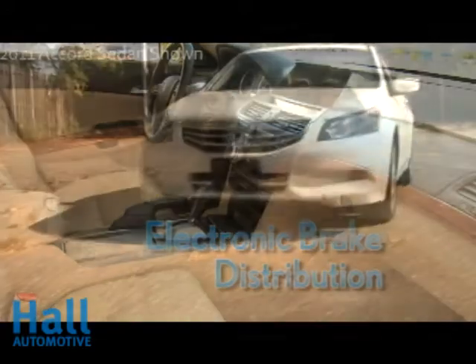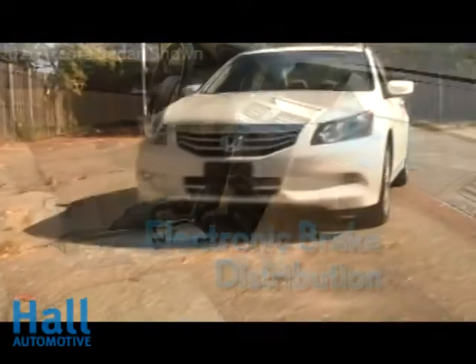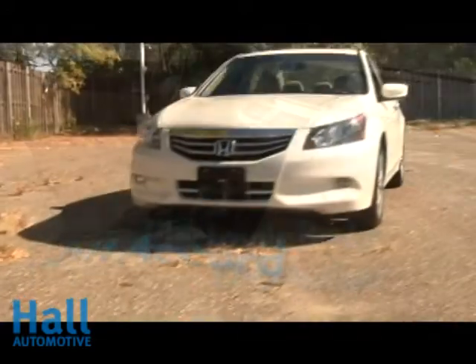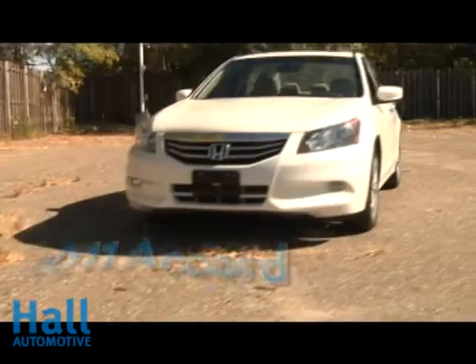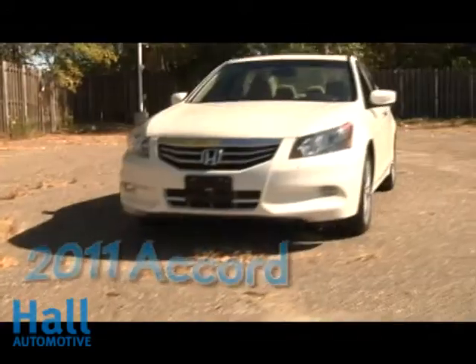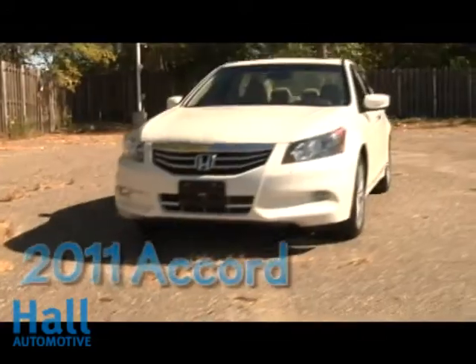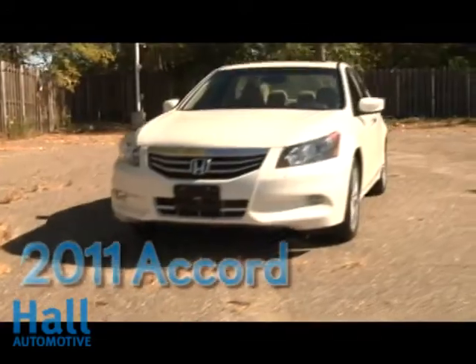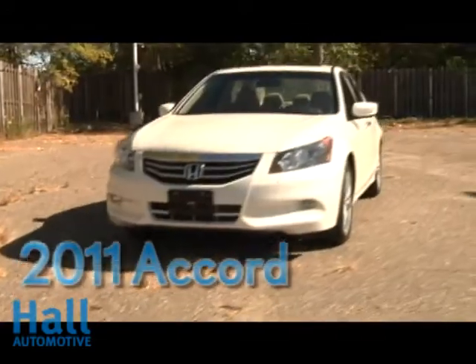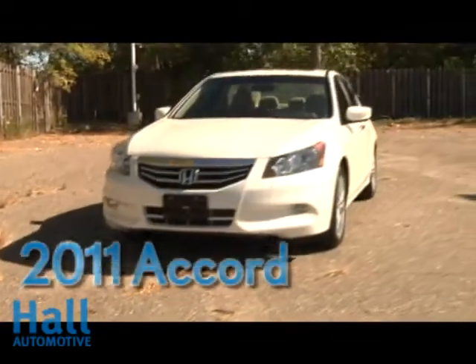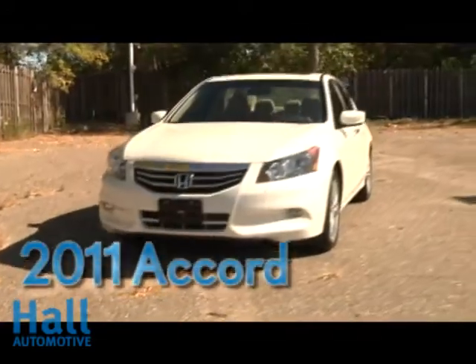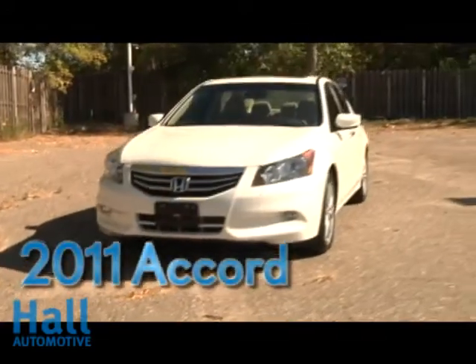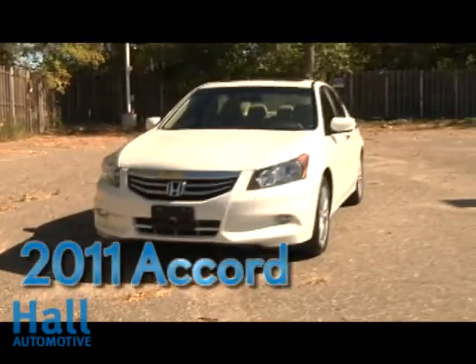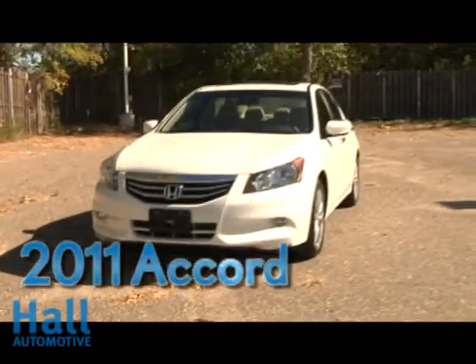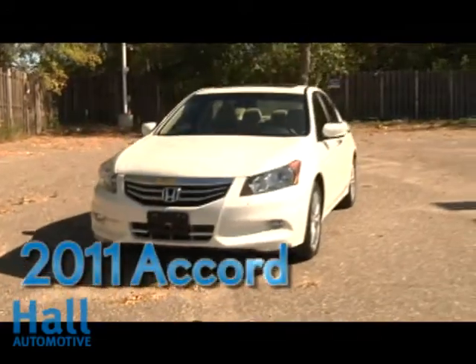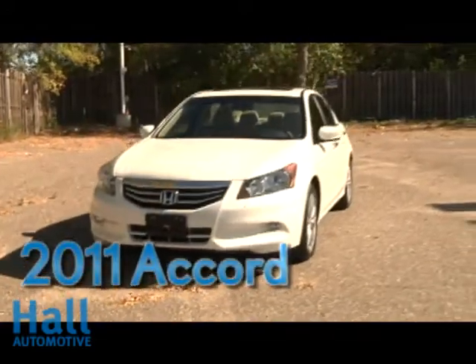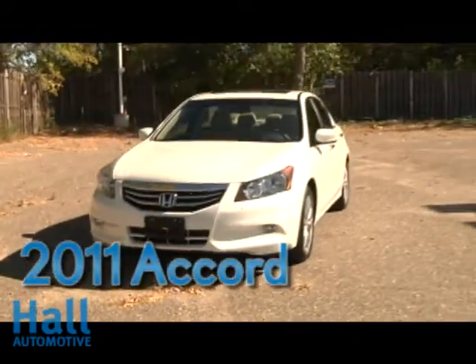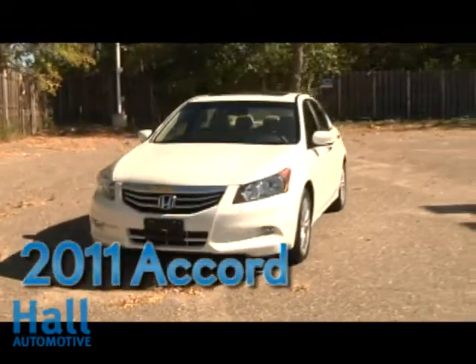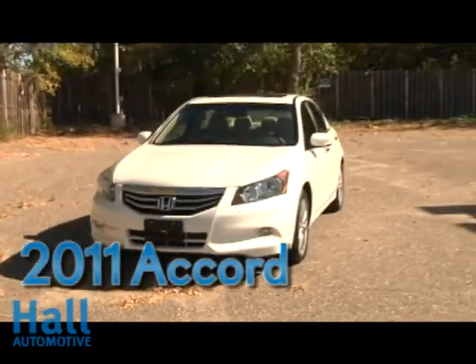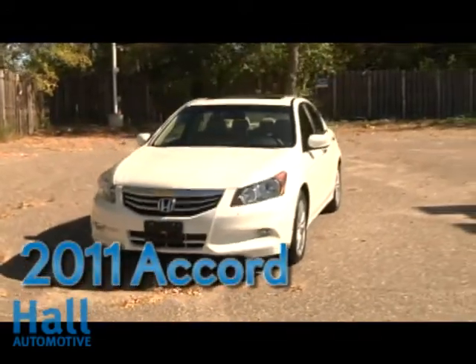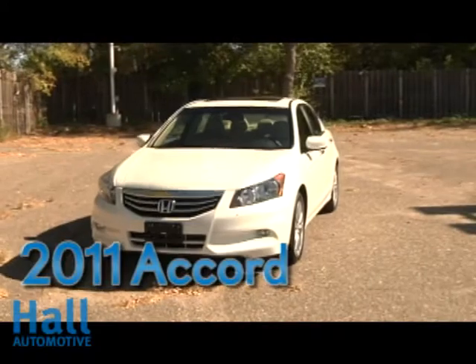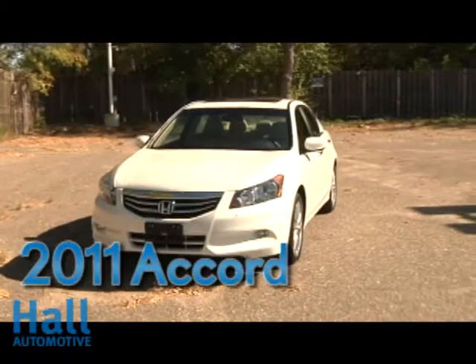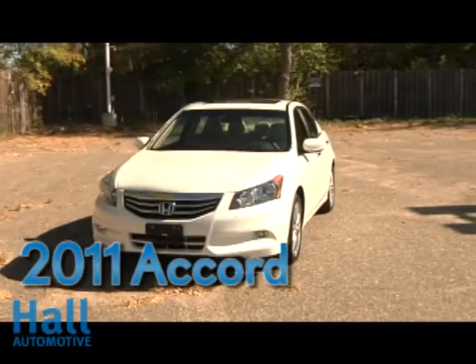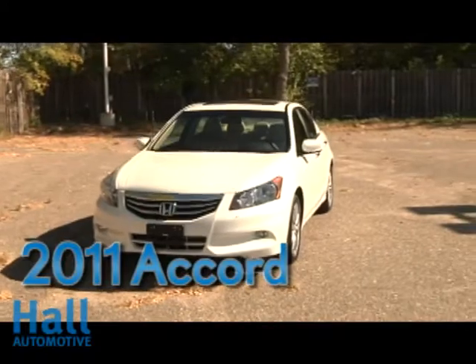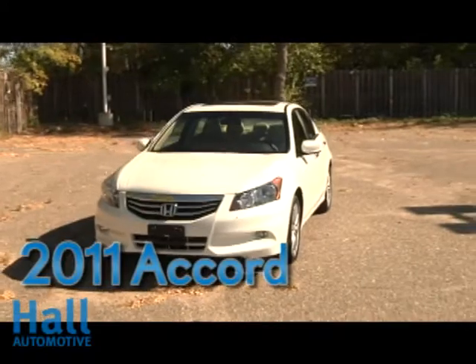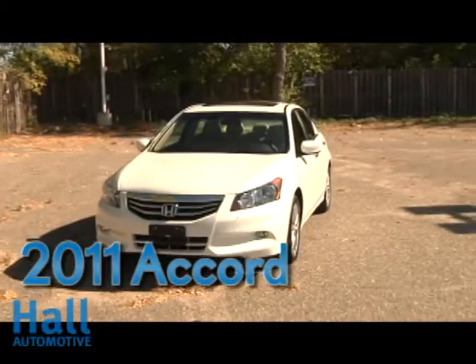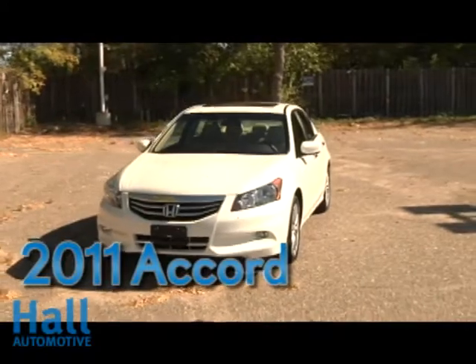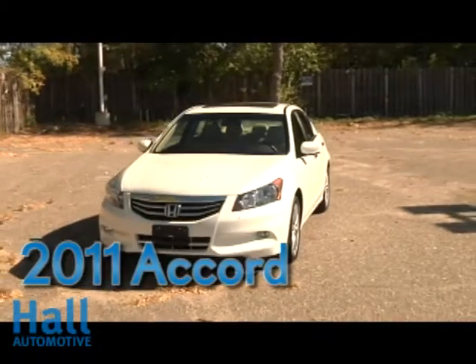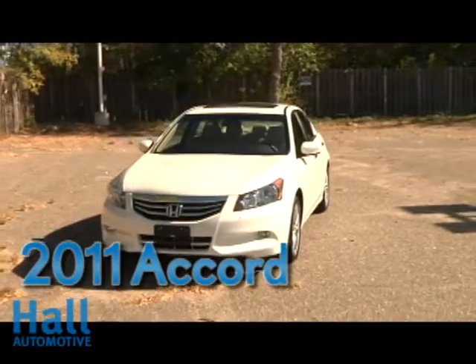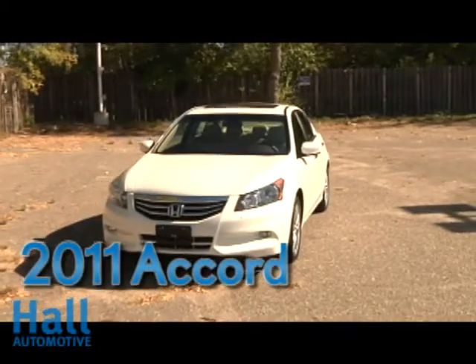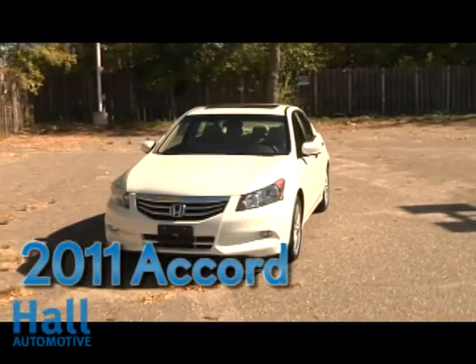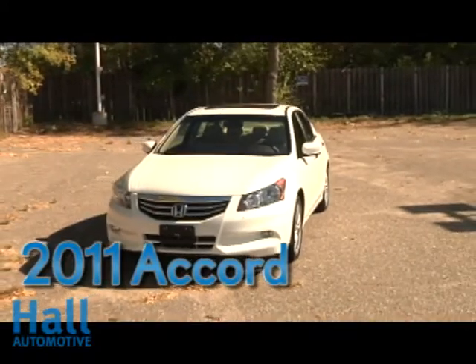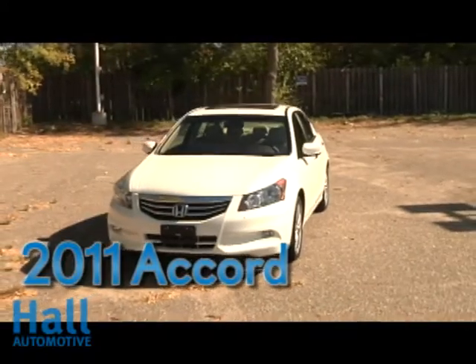The 2011 Honda Accord Sedan — the intersection of sleek and sensible.